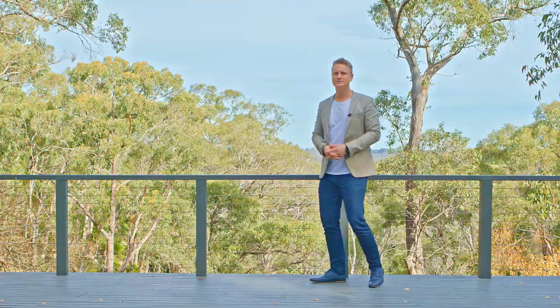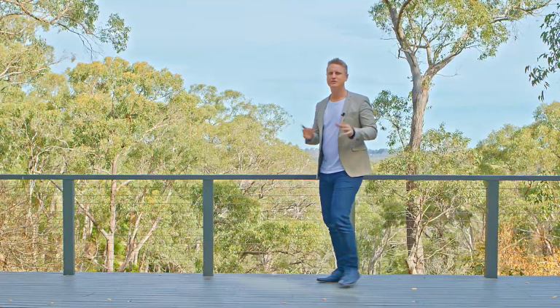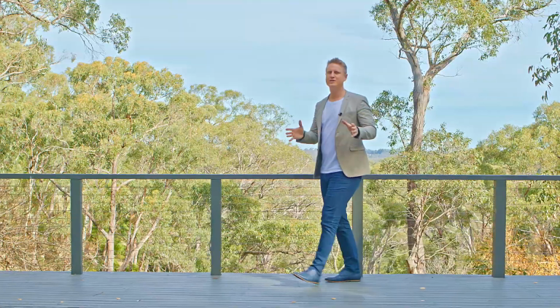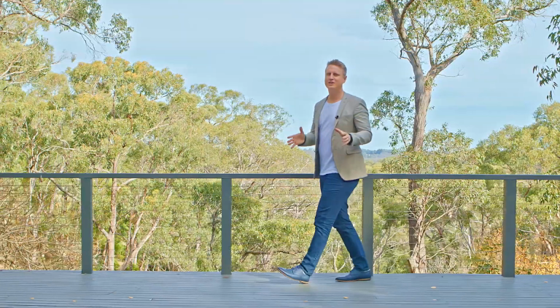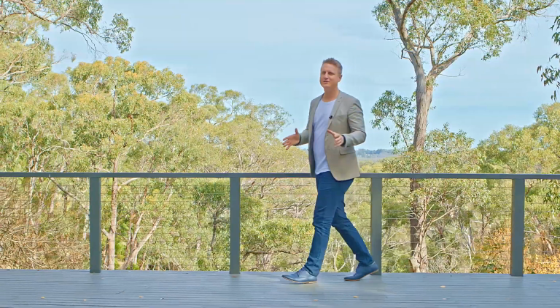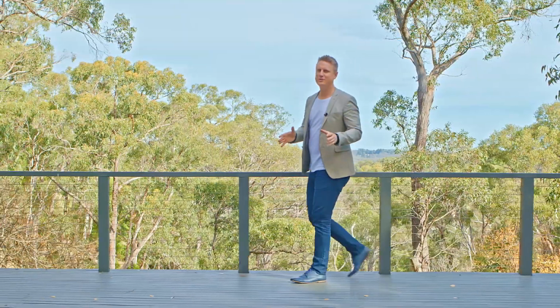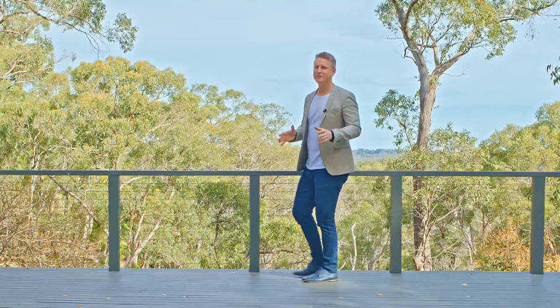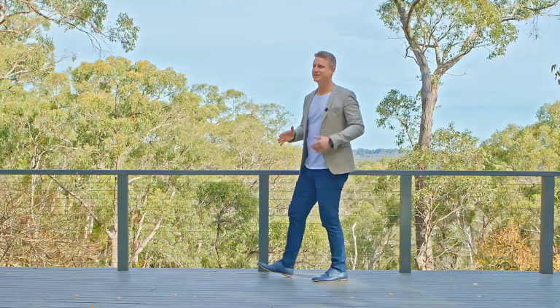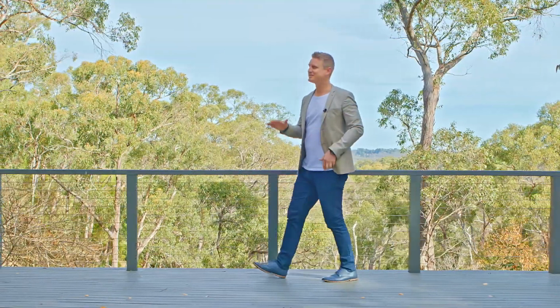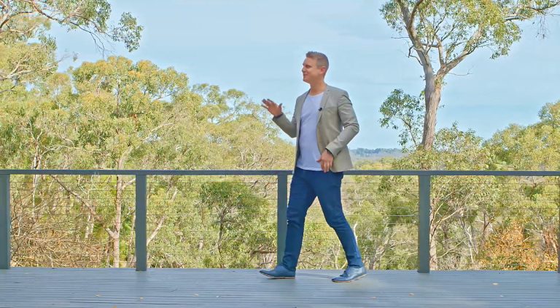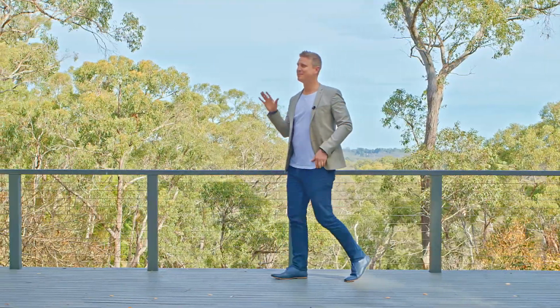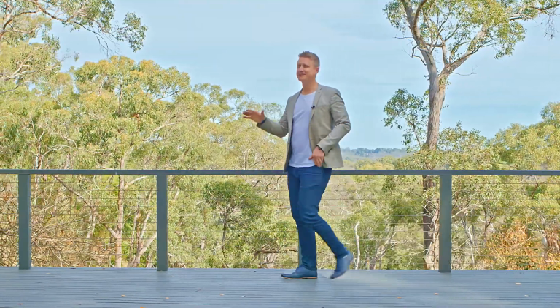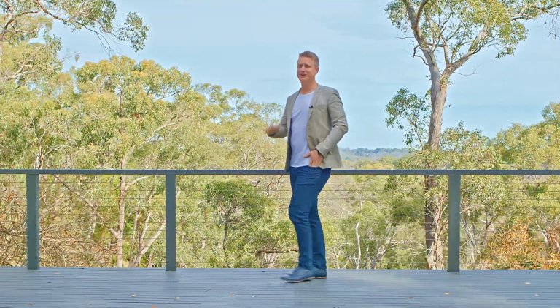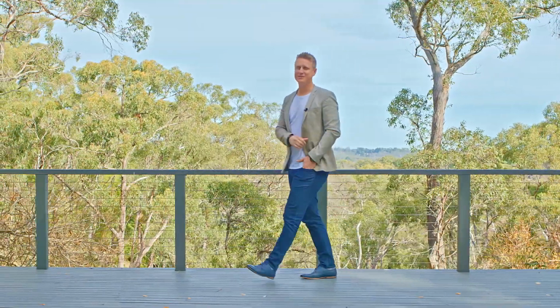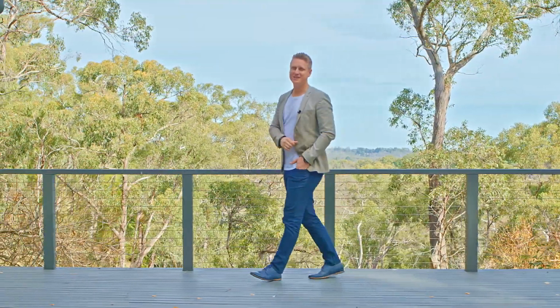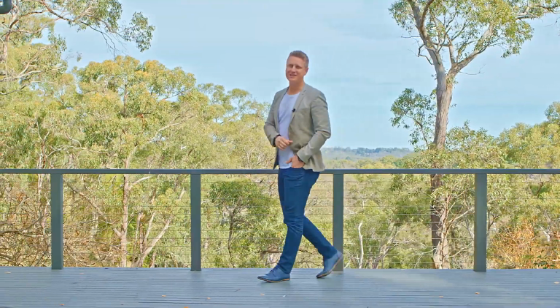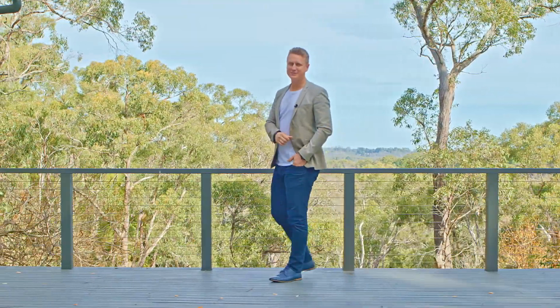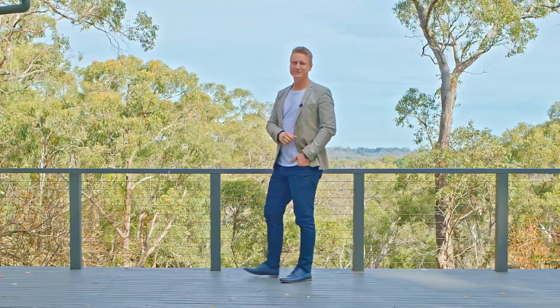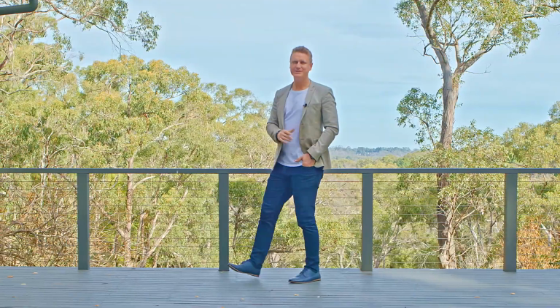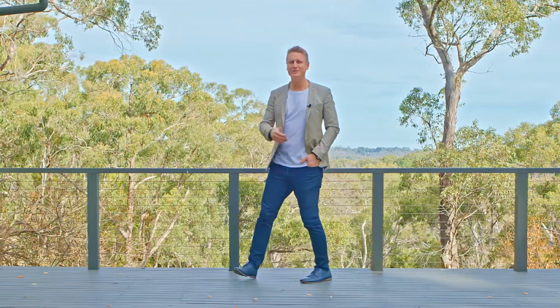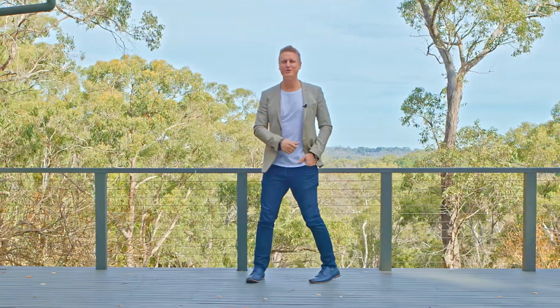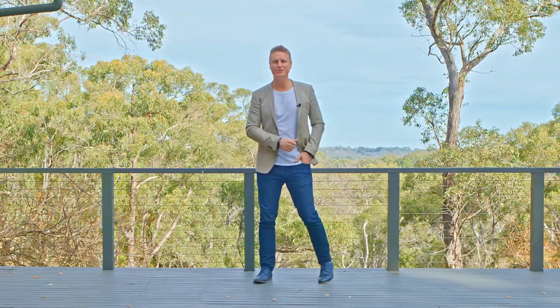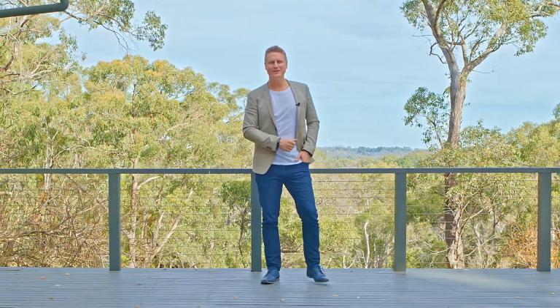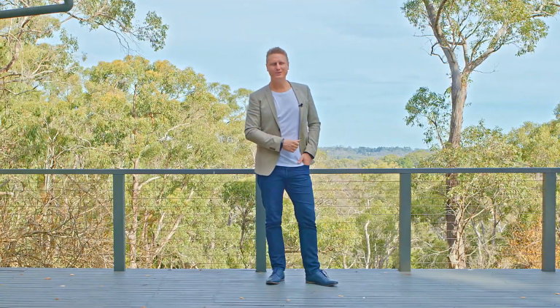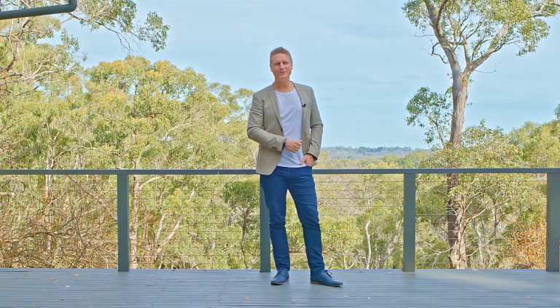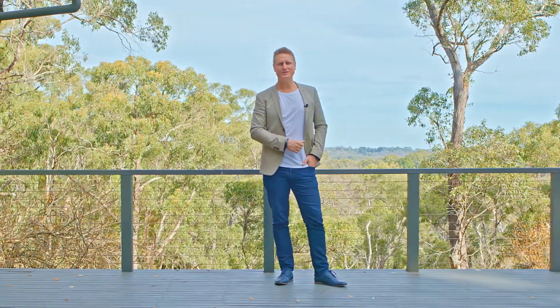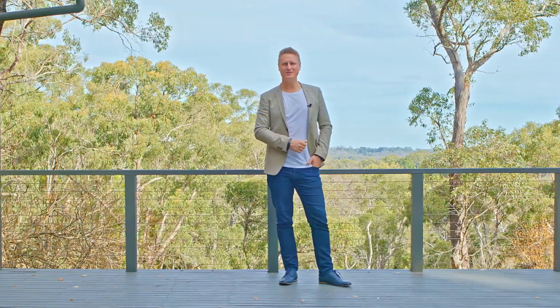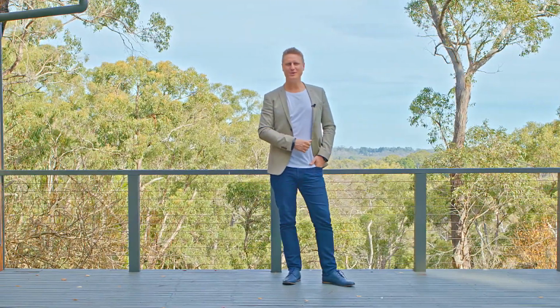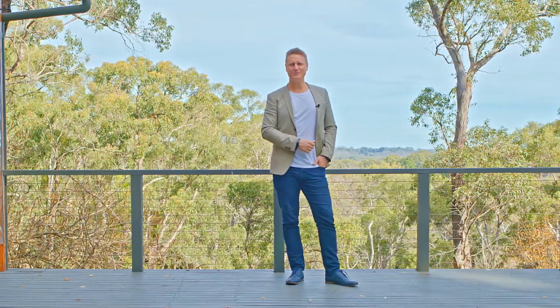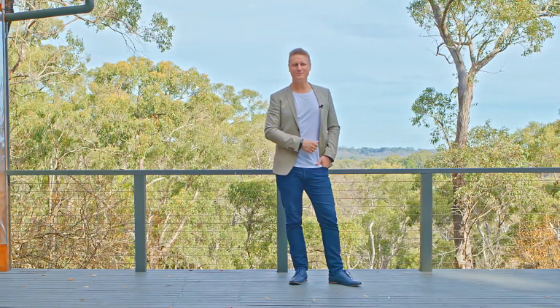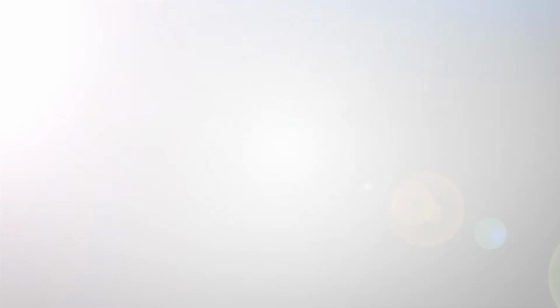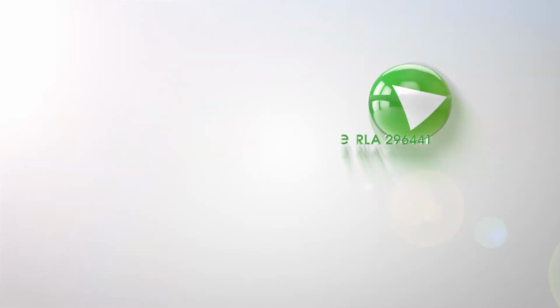So when you'd like to learn more about this amazing home in the Adelaide Hills, give me a call. Look forward to seeing you at the open. Bye.